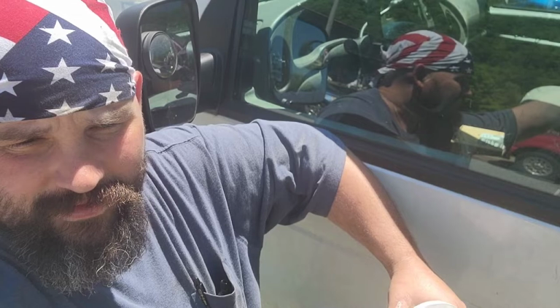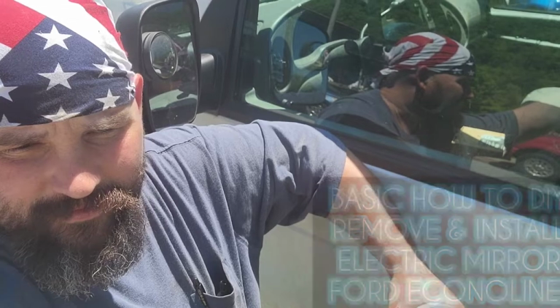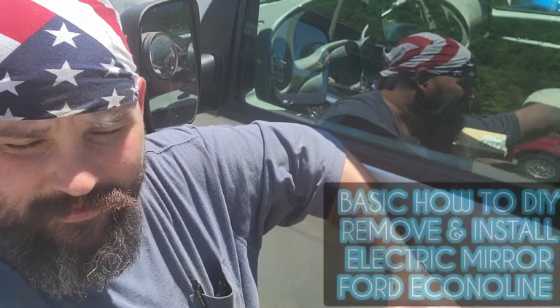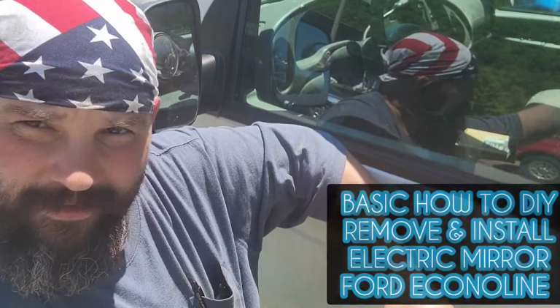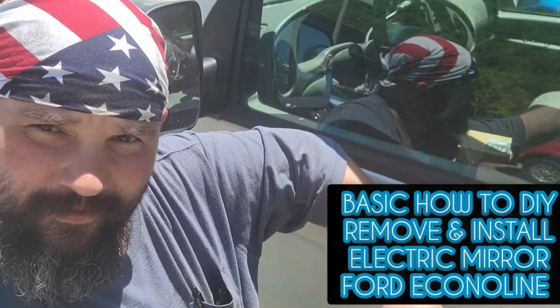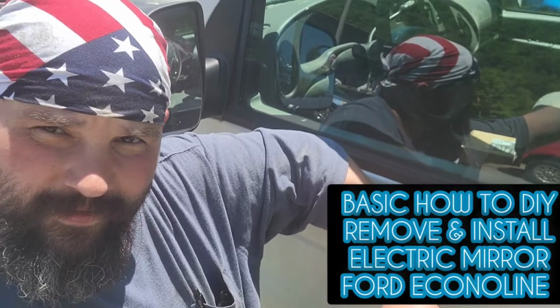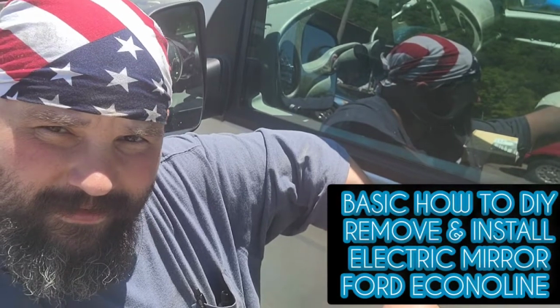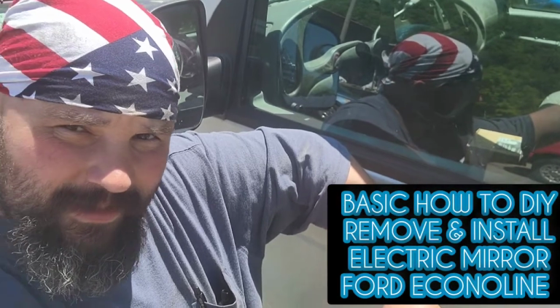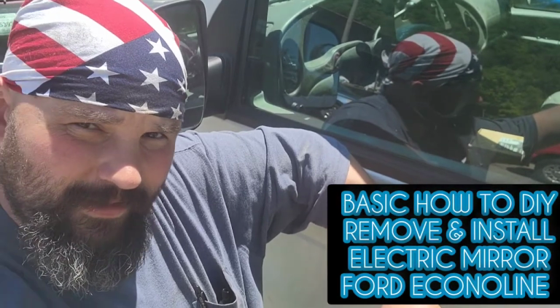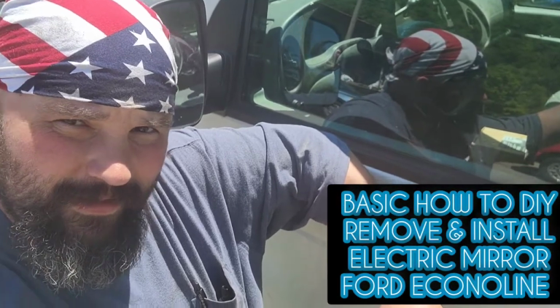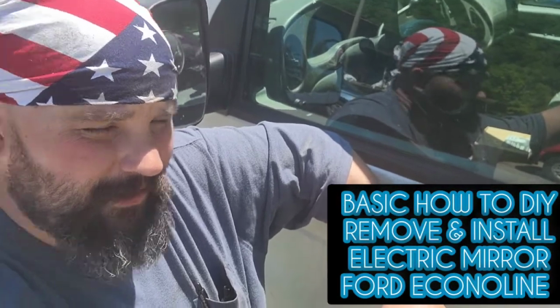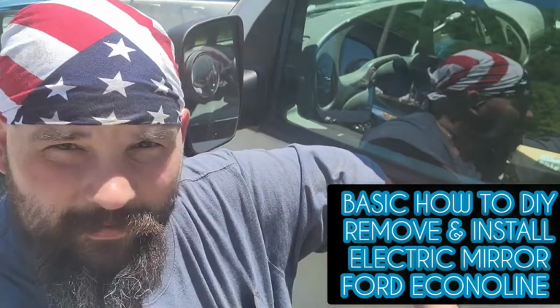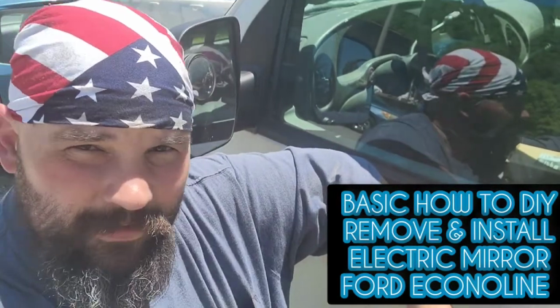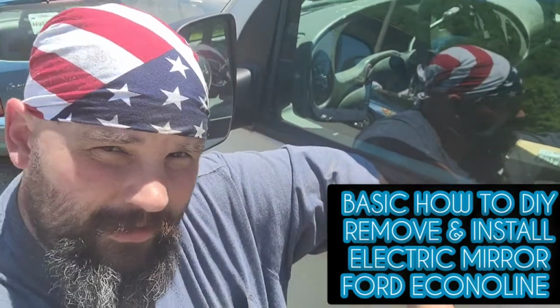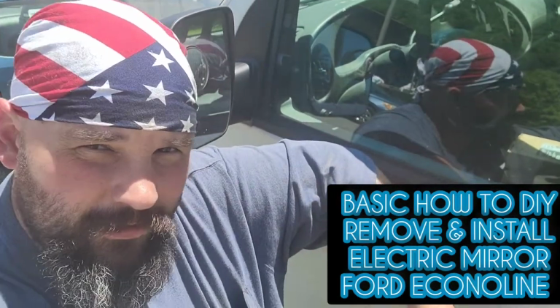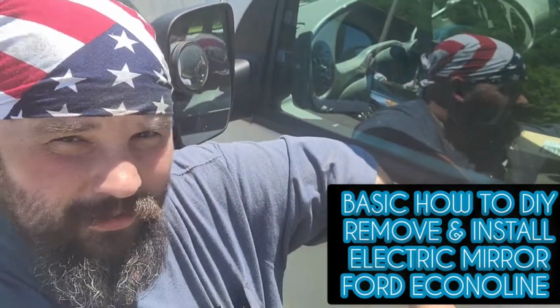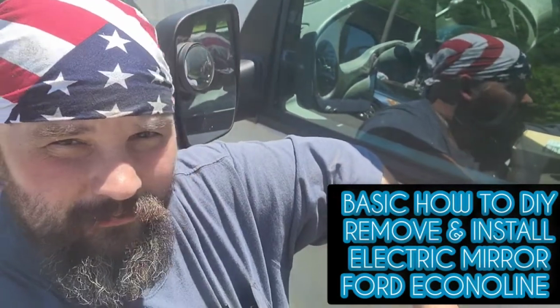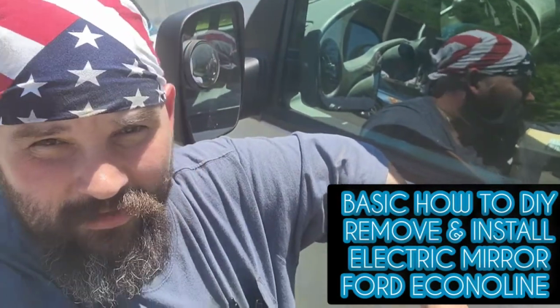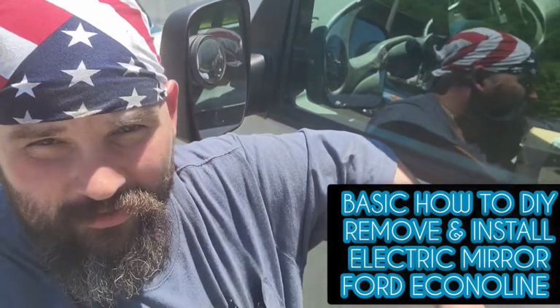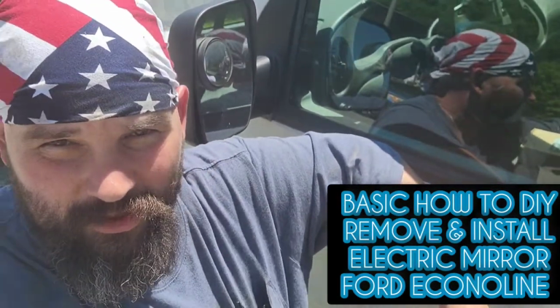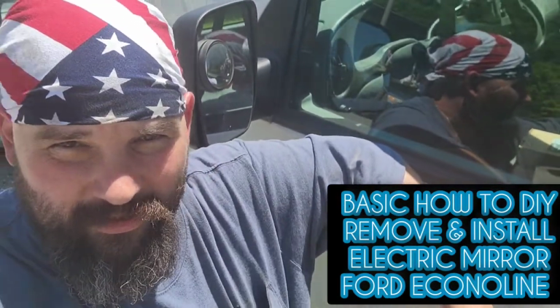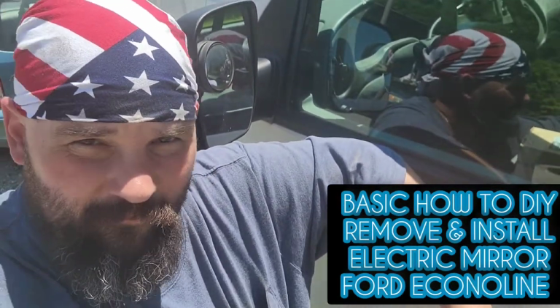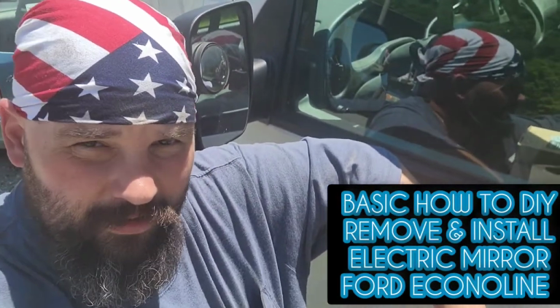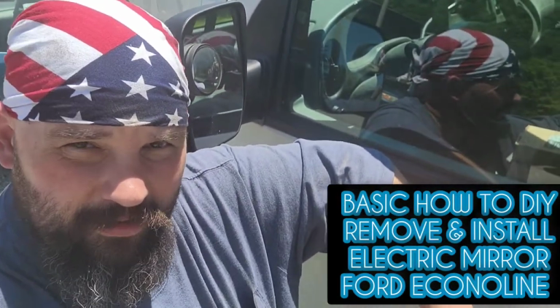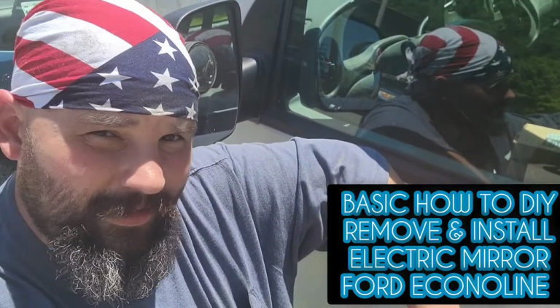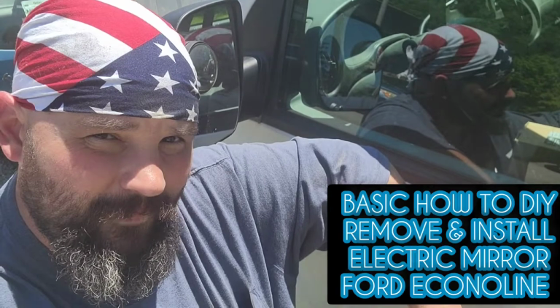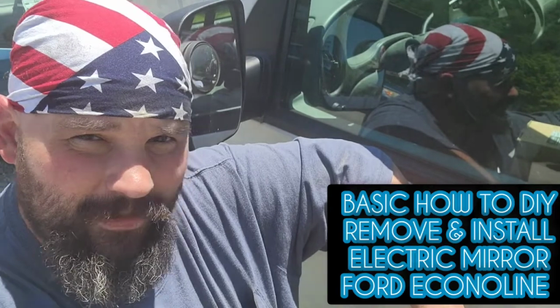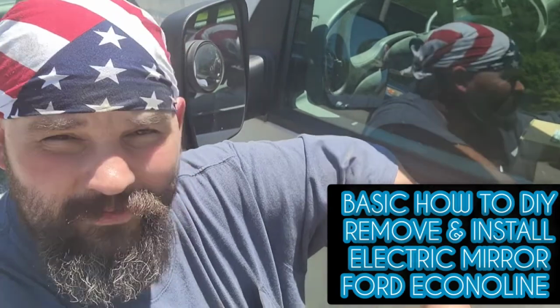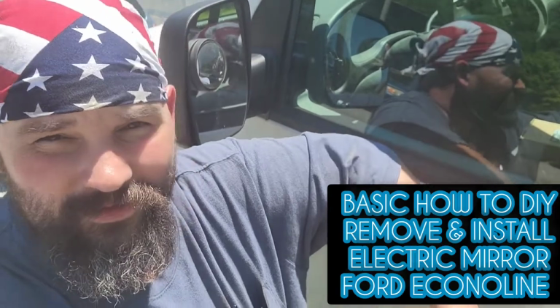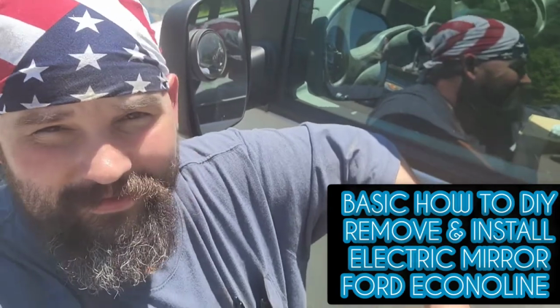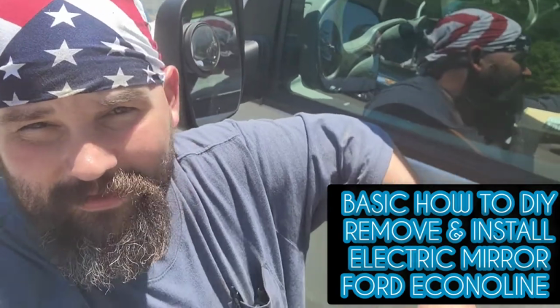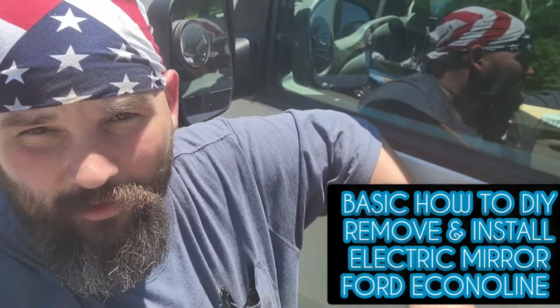What's up do-it-yourself groupies! Today we got one of them electronic mirrors on a 2004 online van. I'm gonna show you how to take it apart.